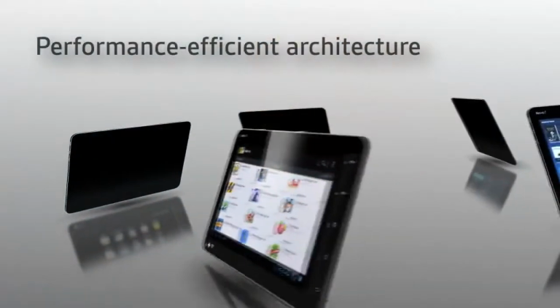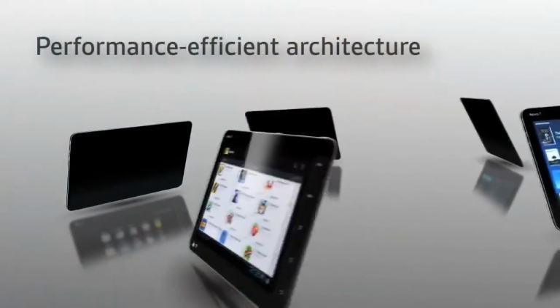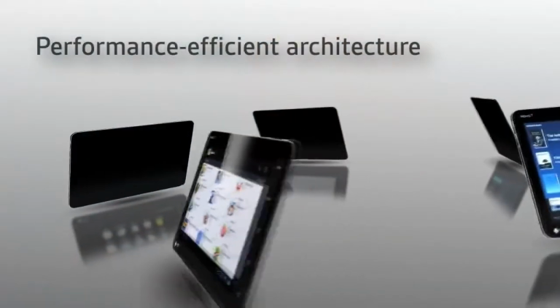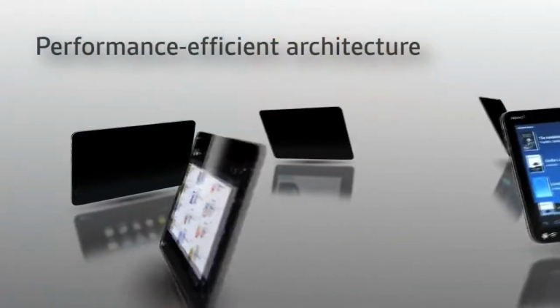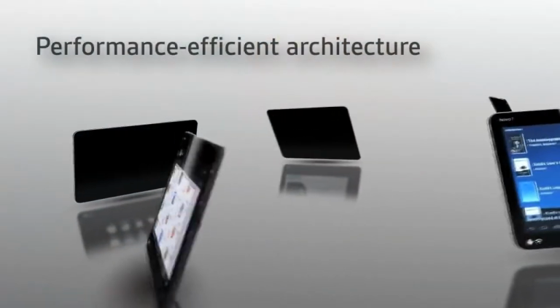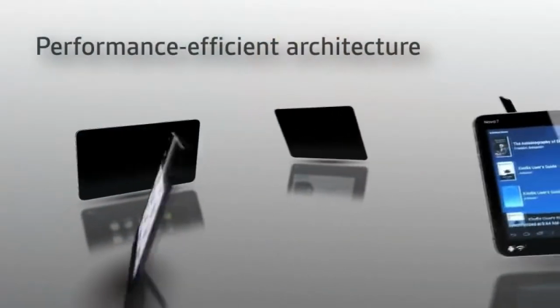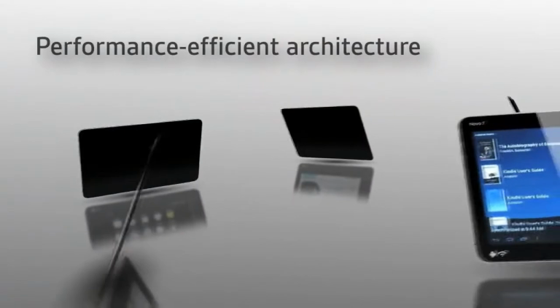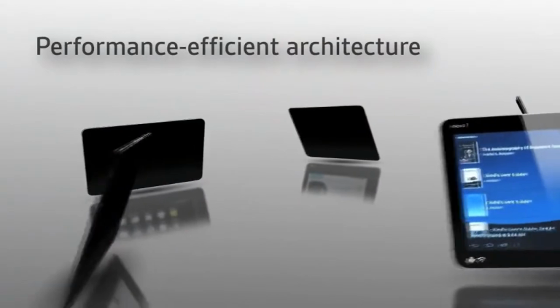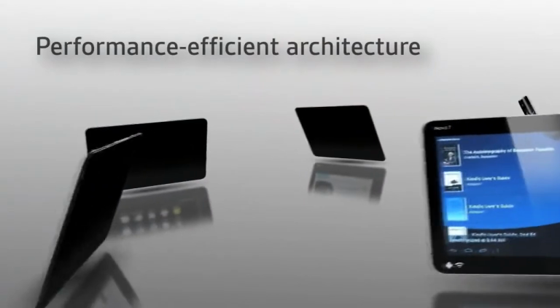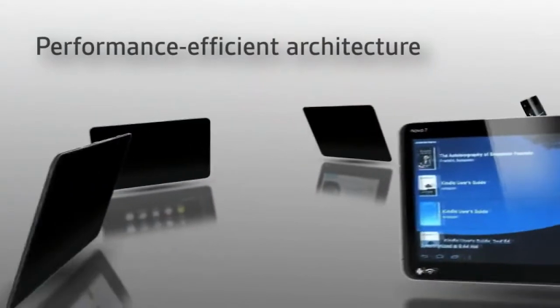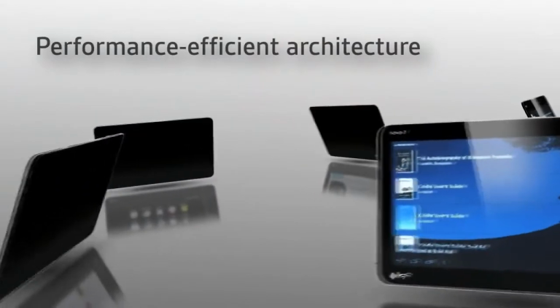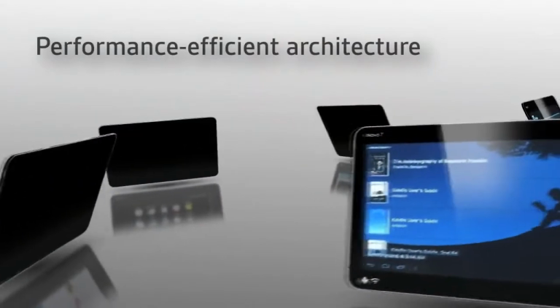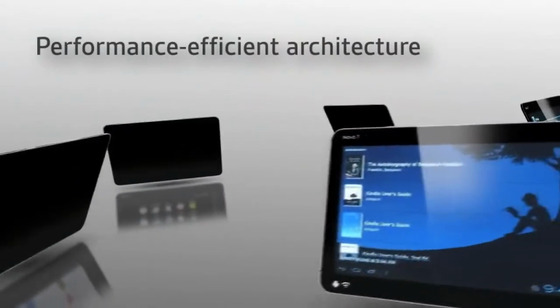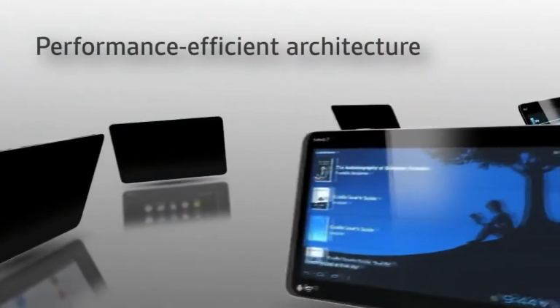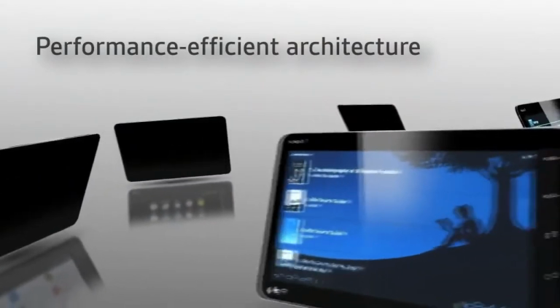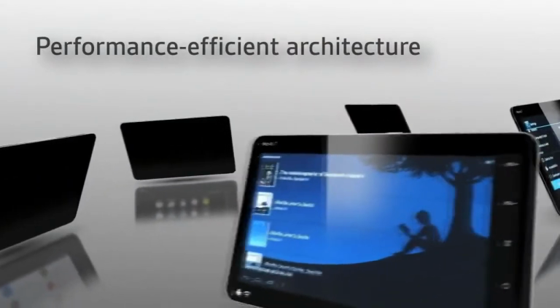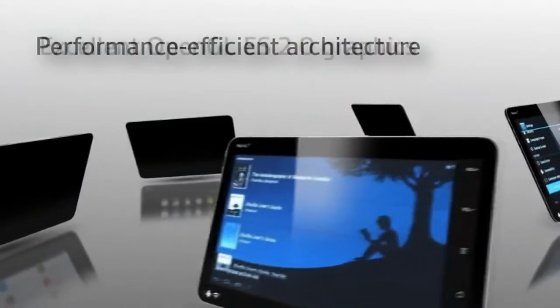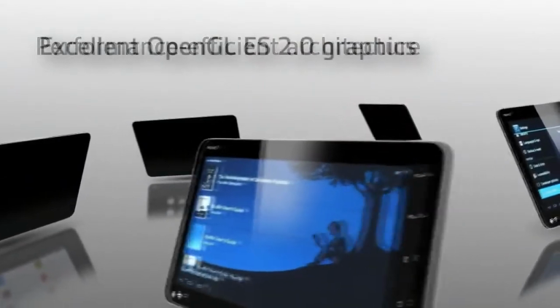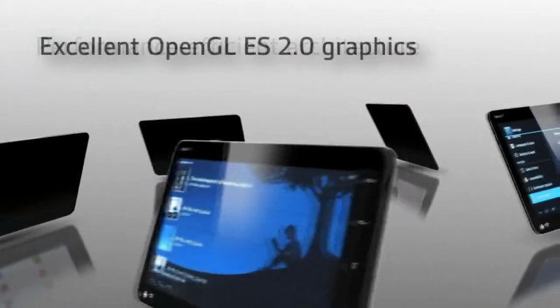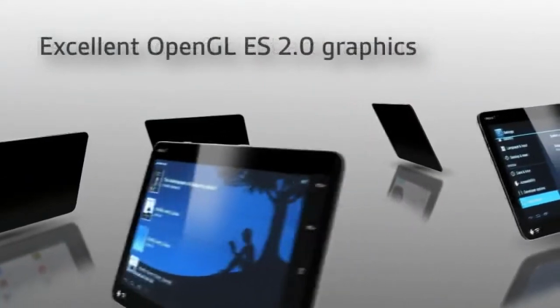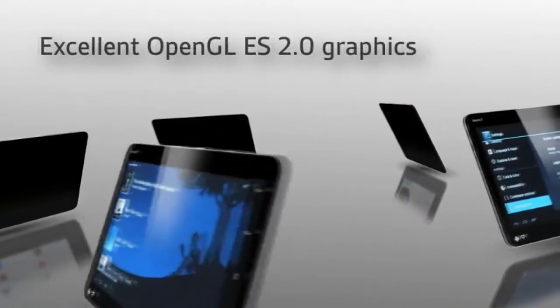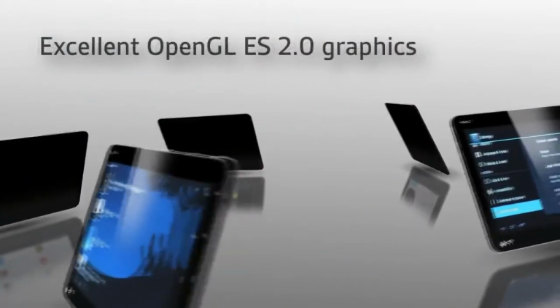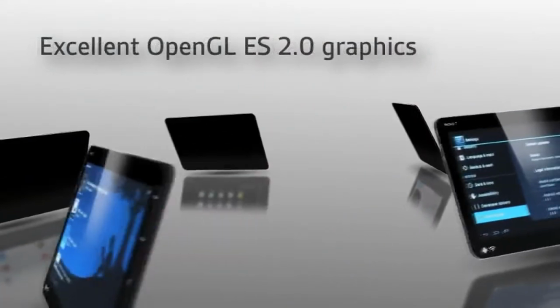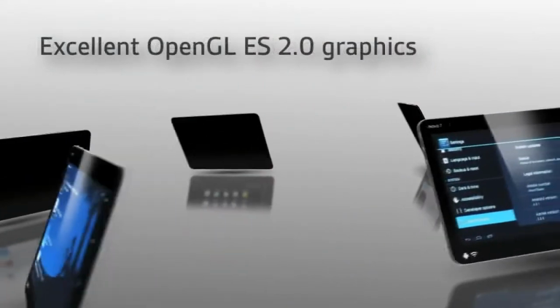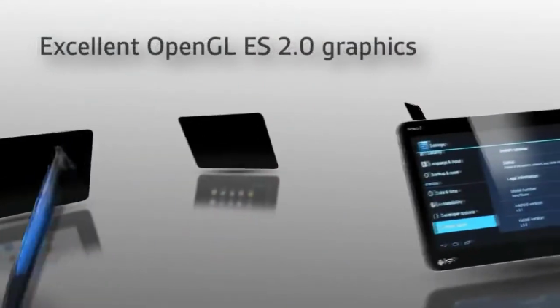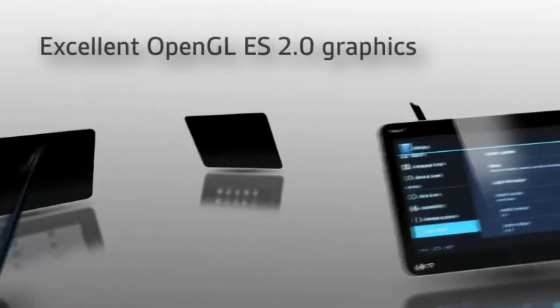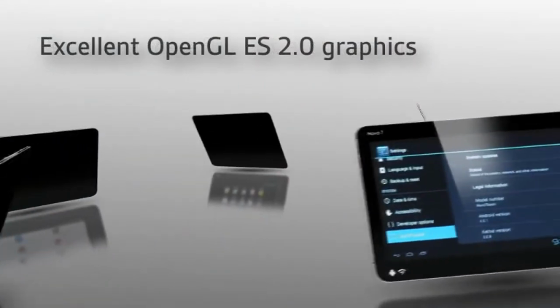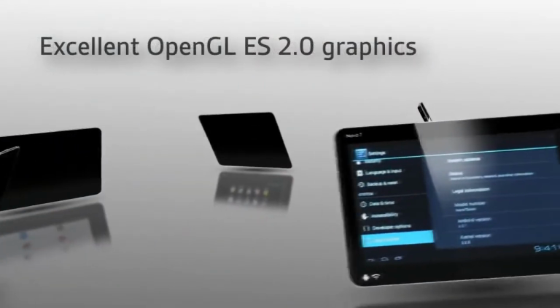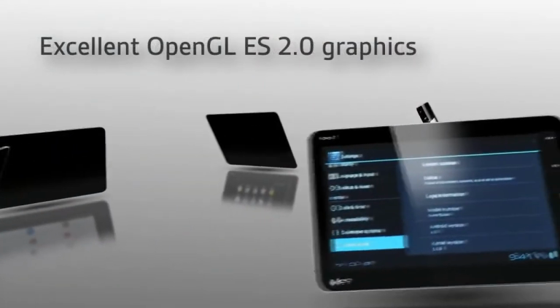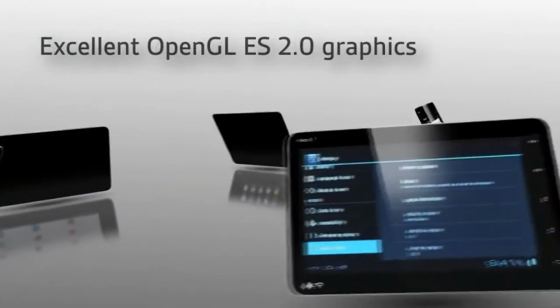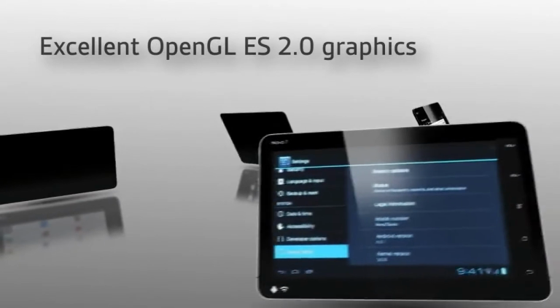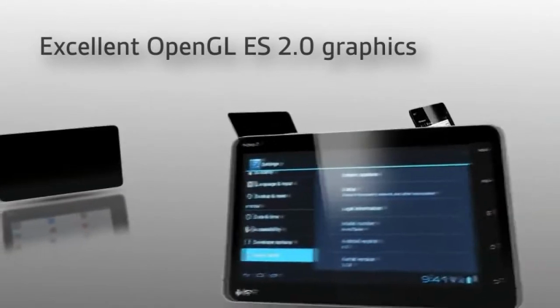In addition to being power efficient, resulting in great battery life, the graphics performance from Vivanti really shows.